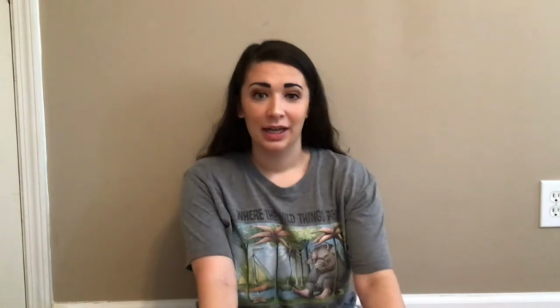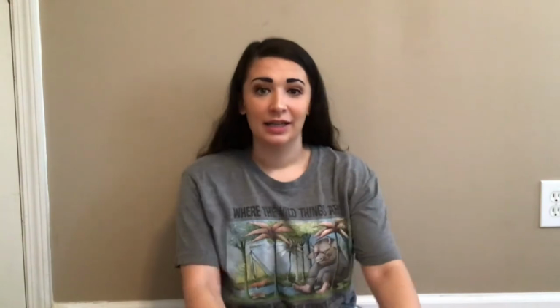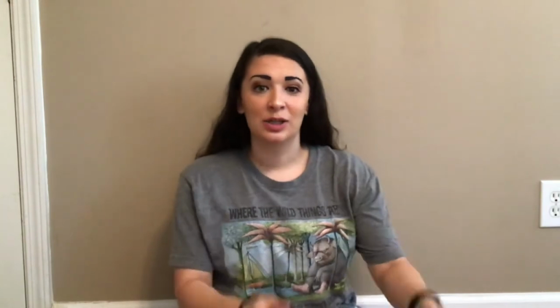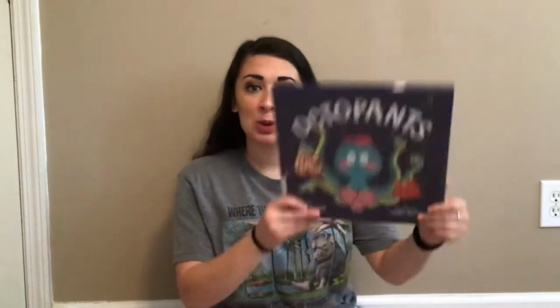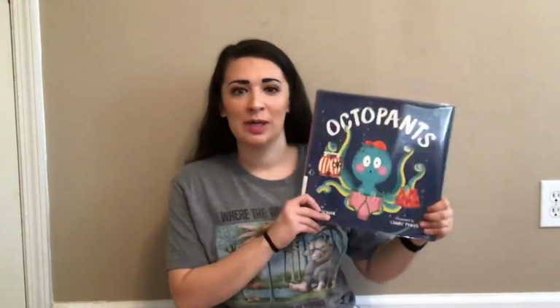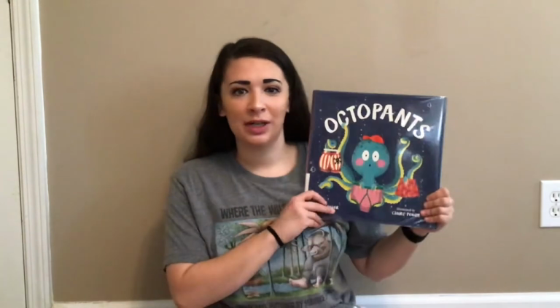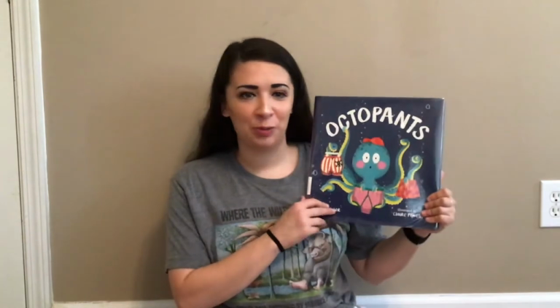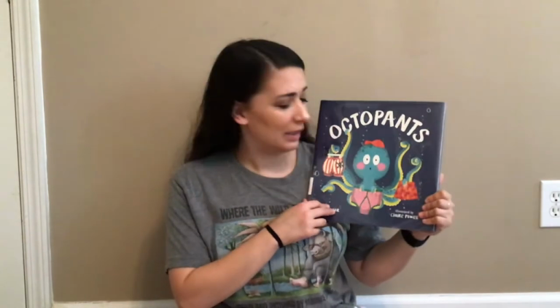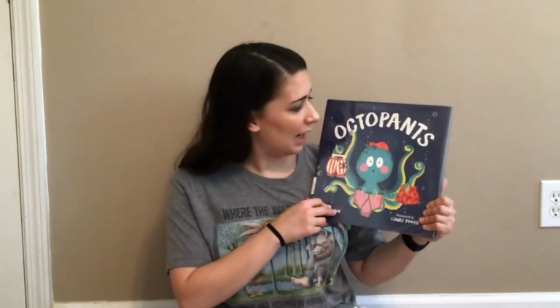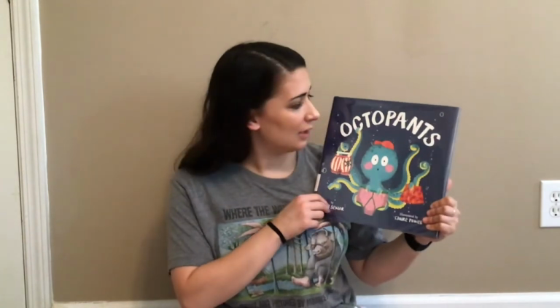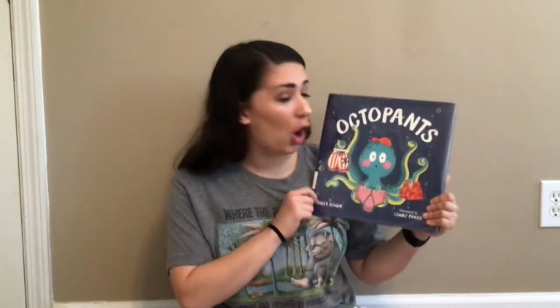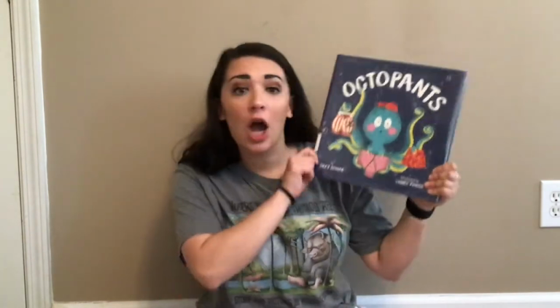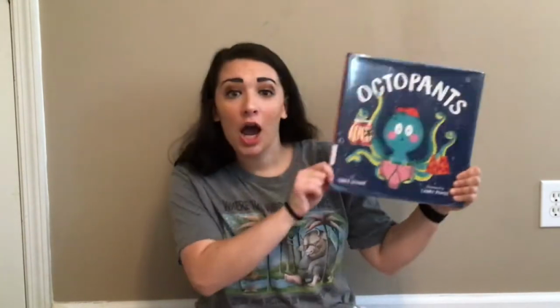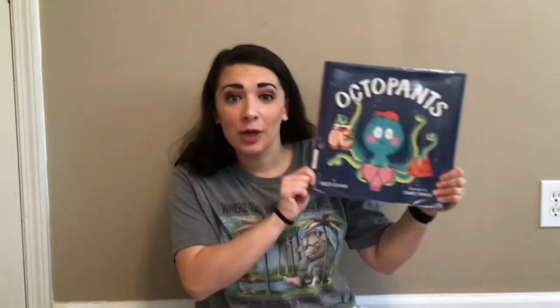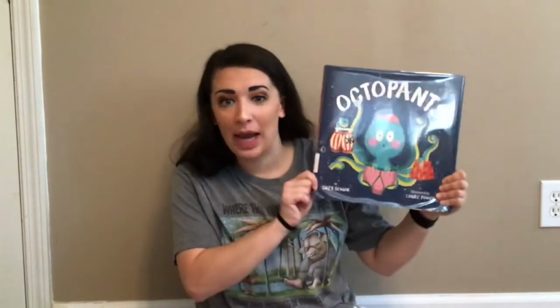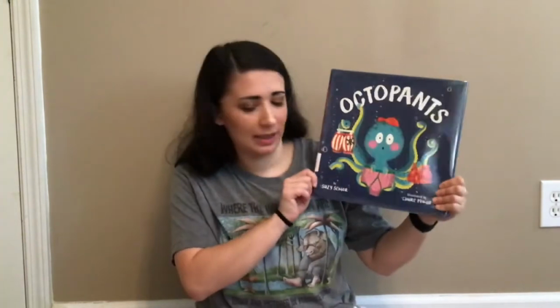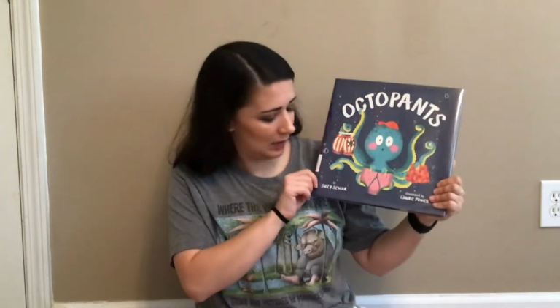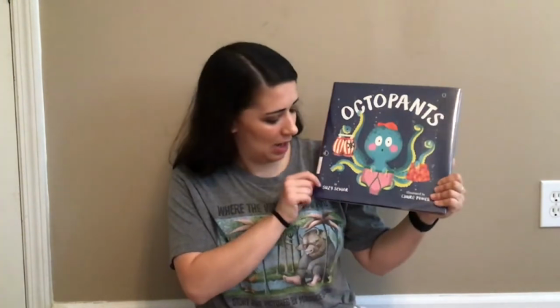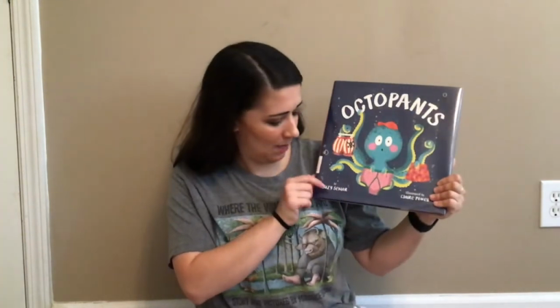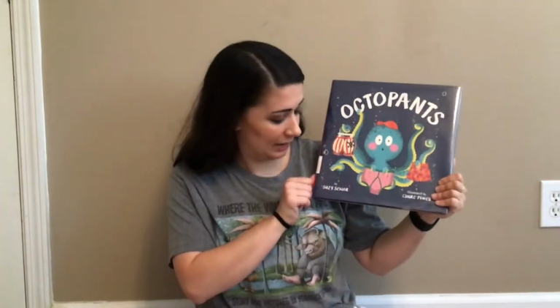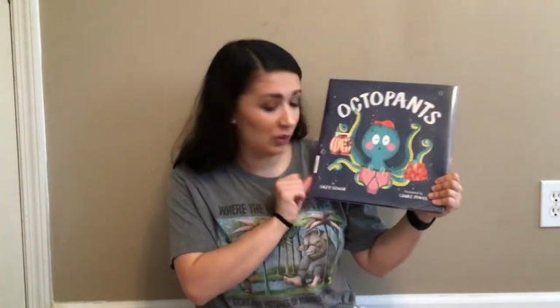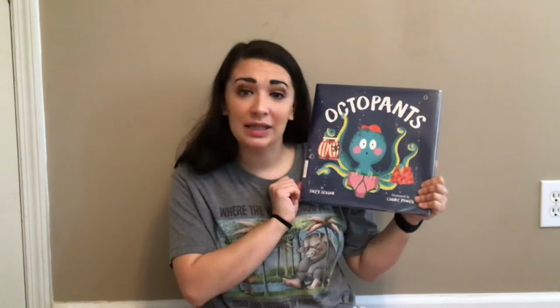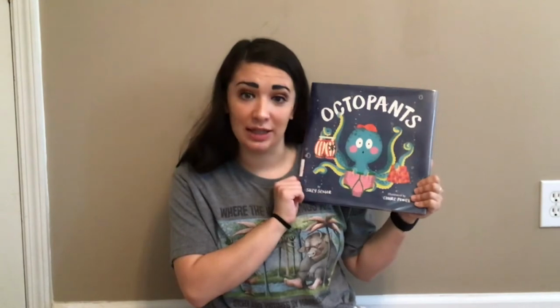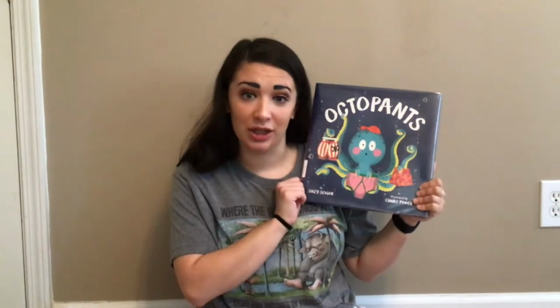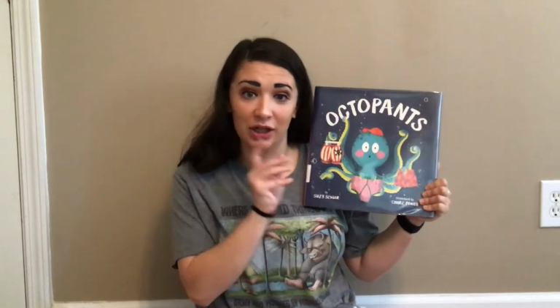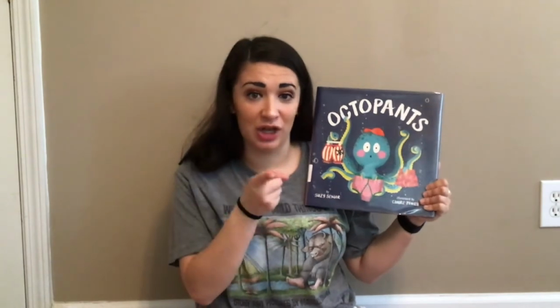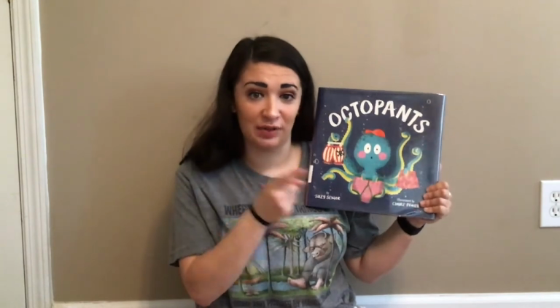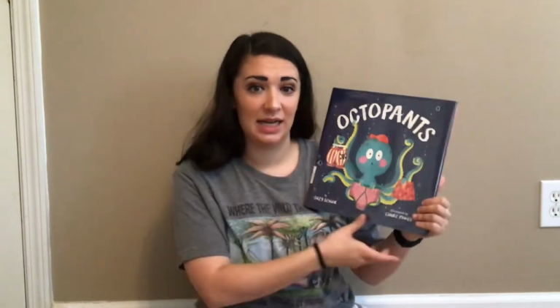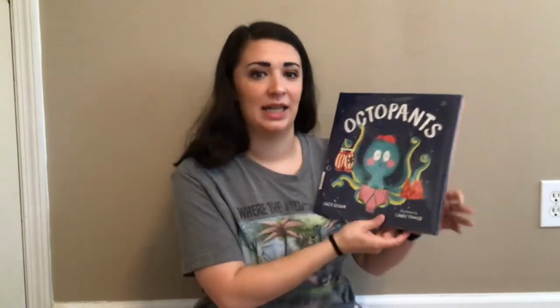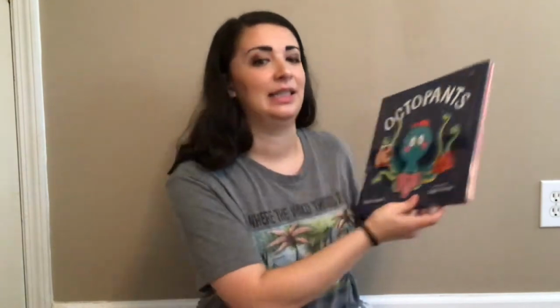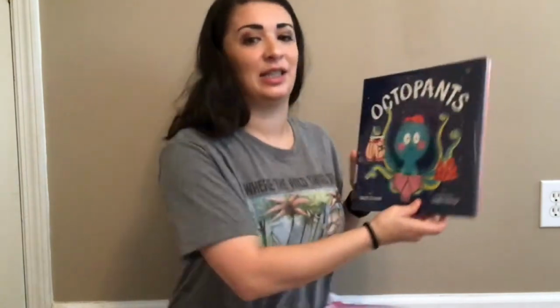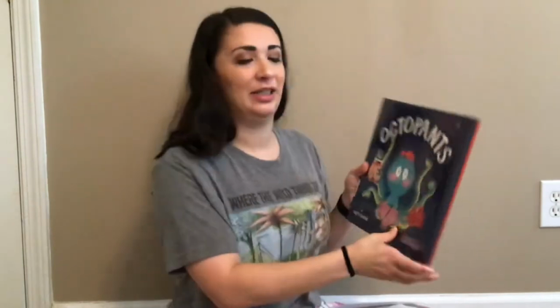The story we're gonna read today is called Octopants by Susie Senior. You guys ready? Let's get started.